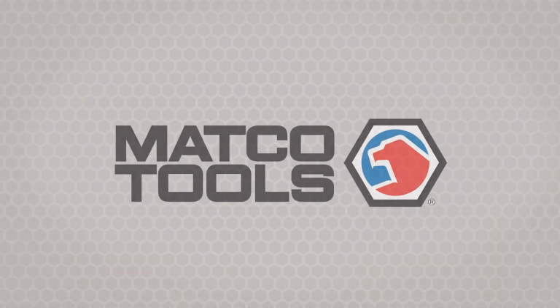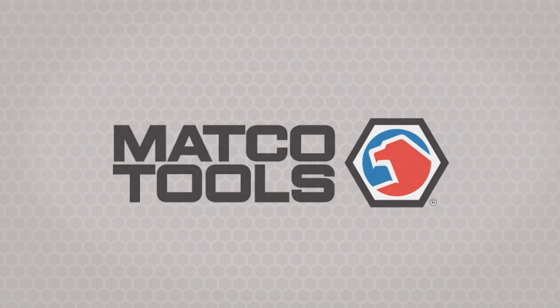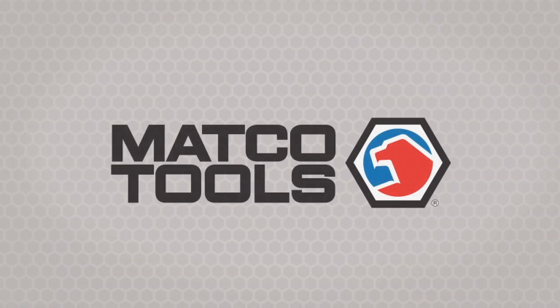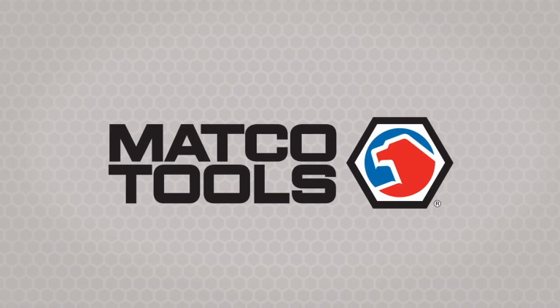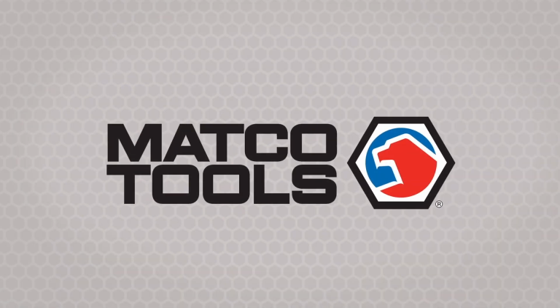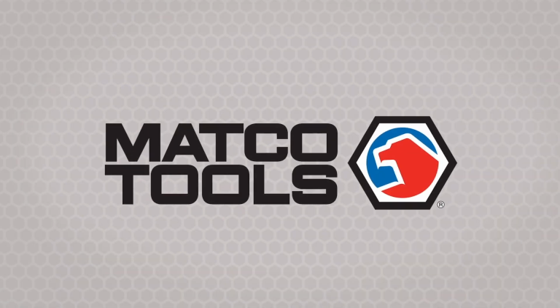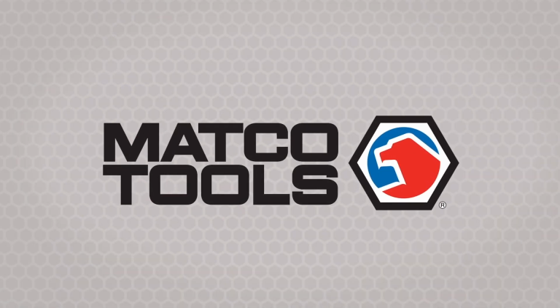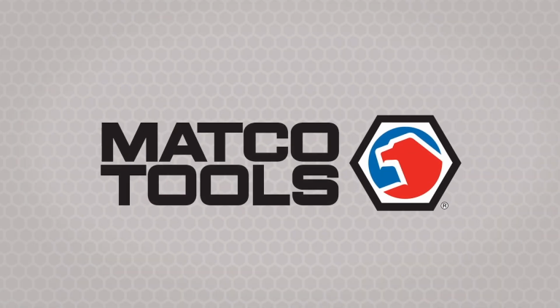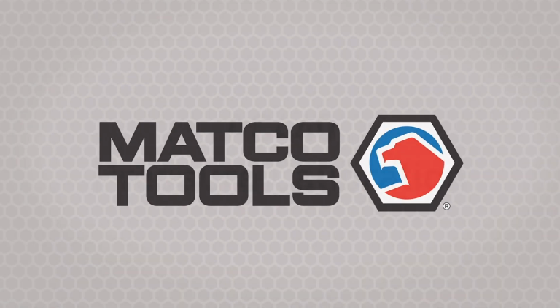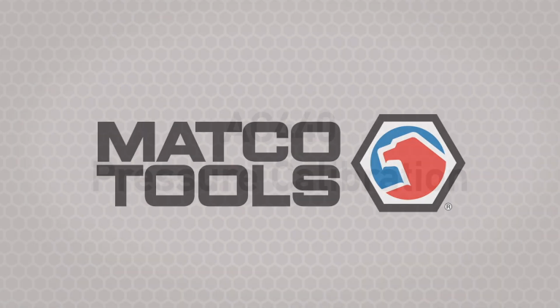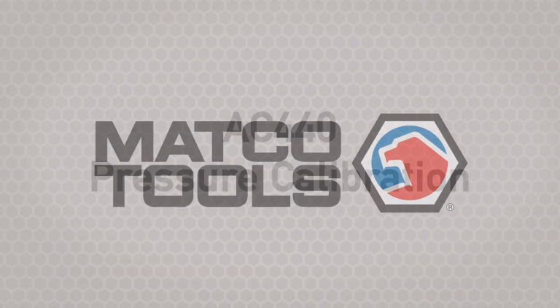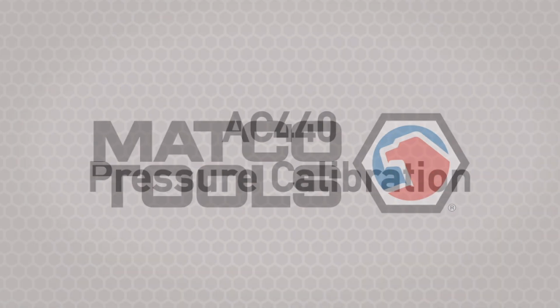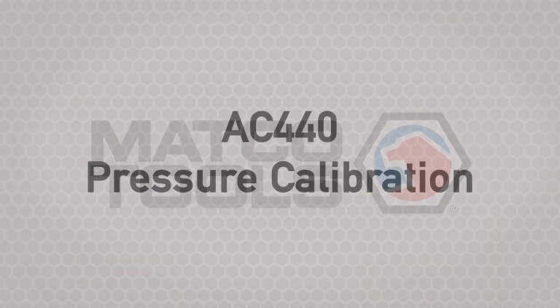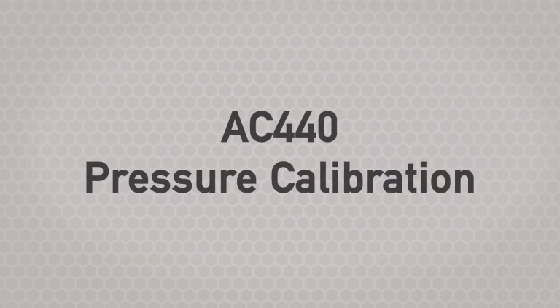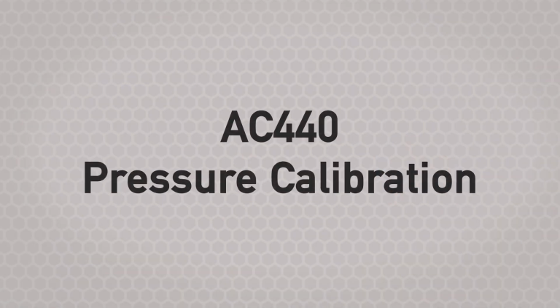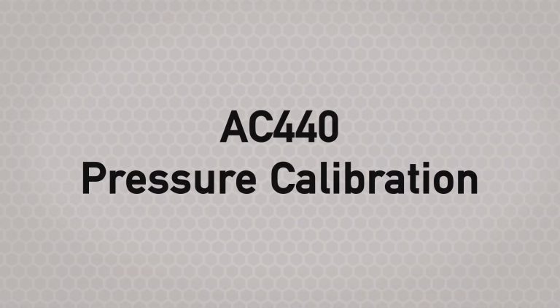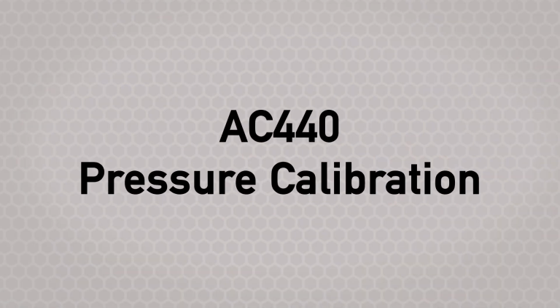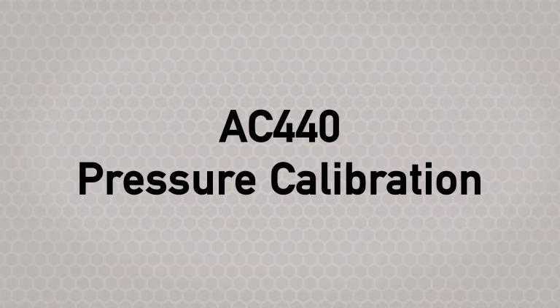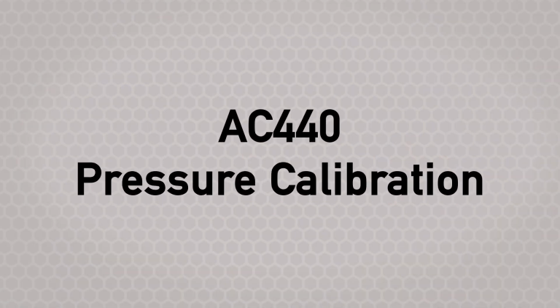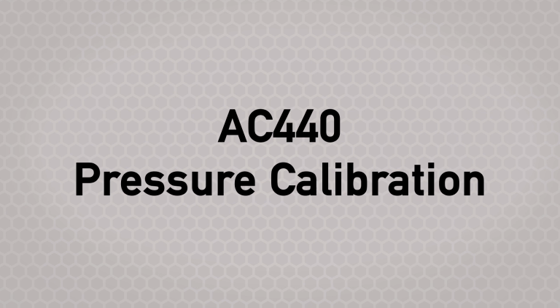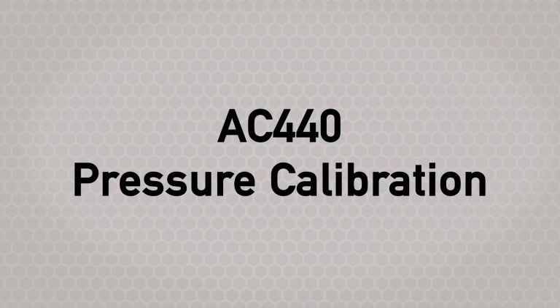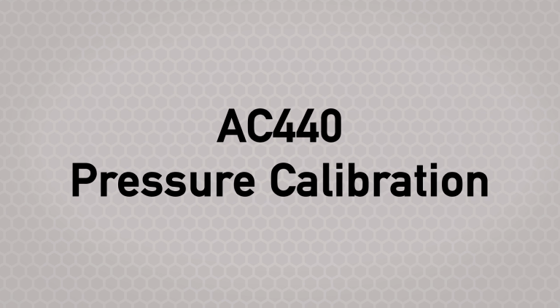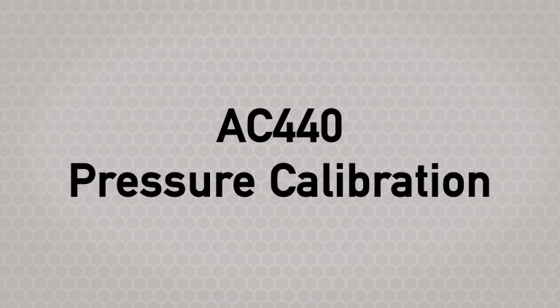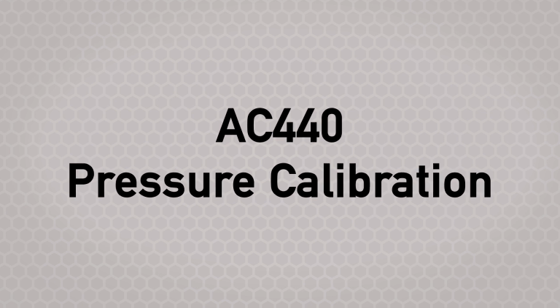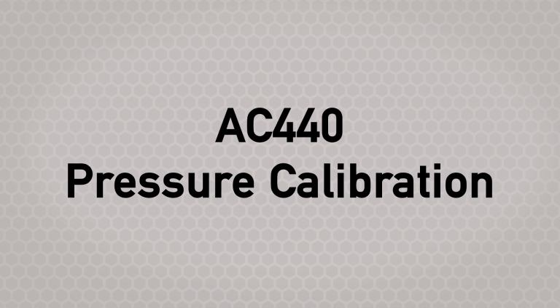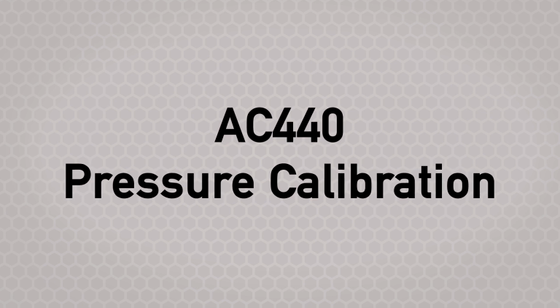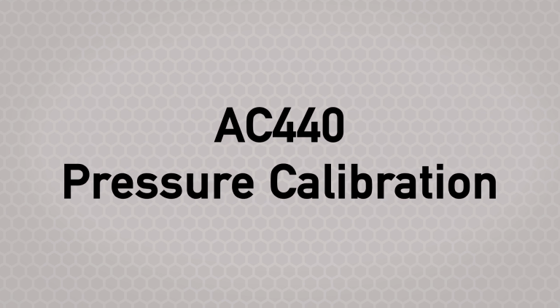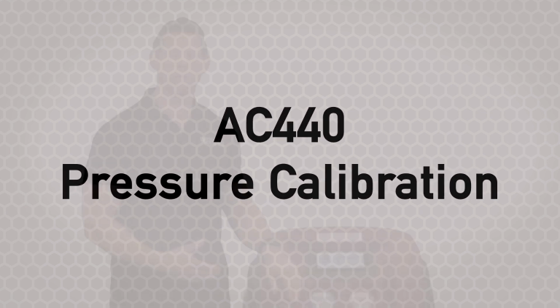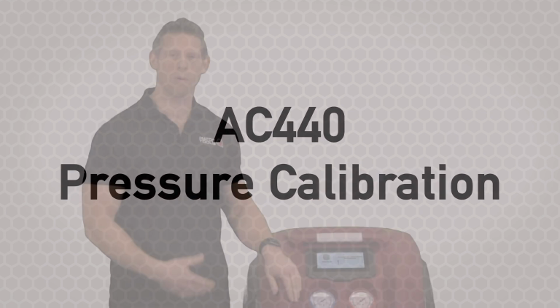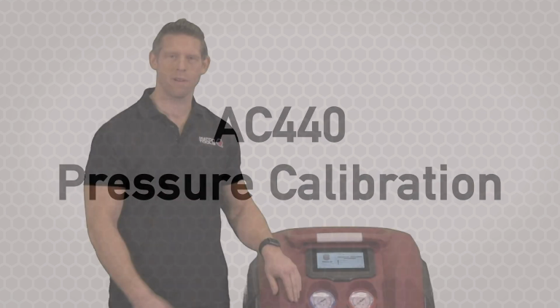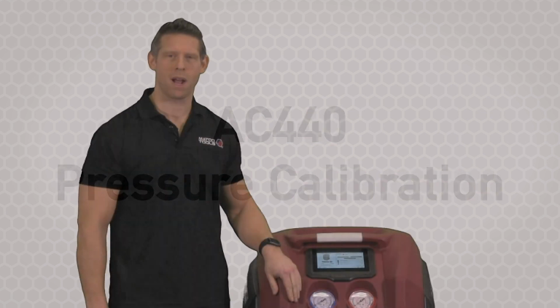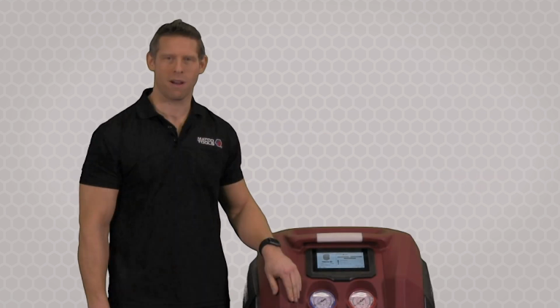Hi, I'm Chuck and today we're going to perform a full pressure calibration on this AC 440 from Matco.